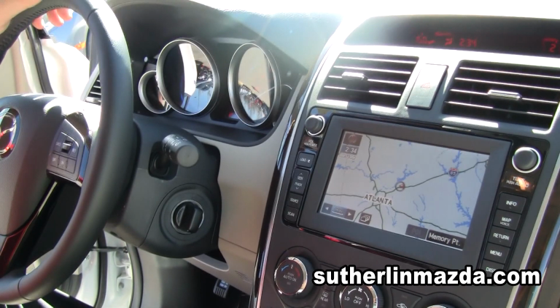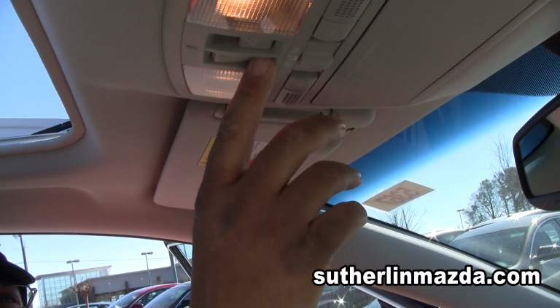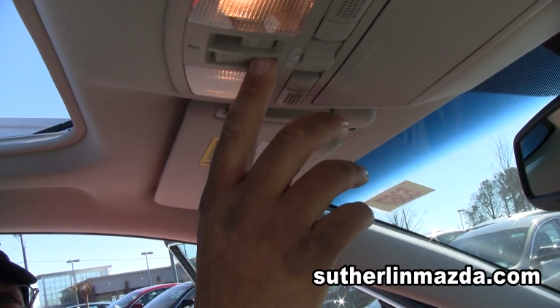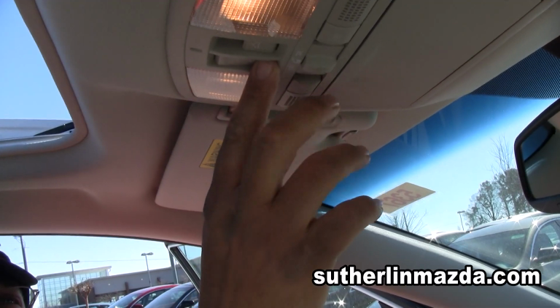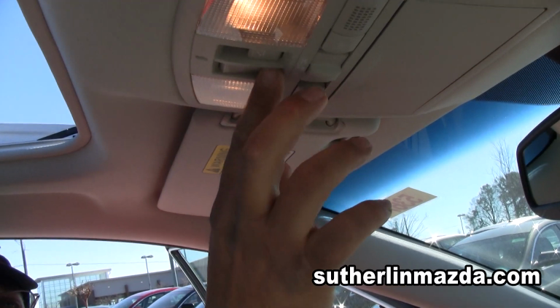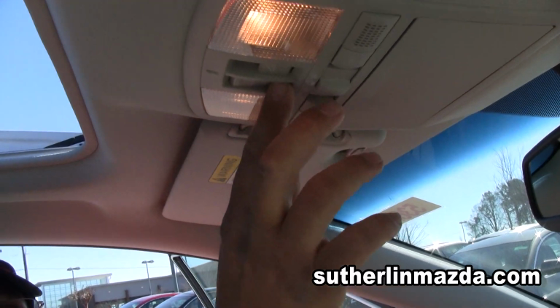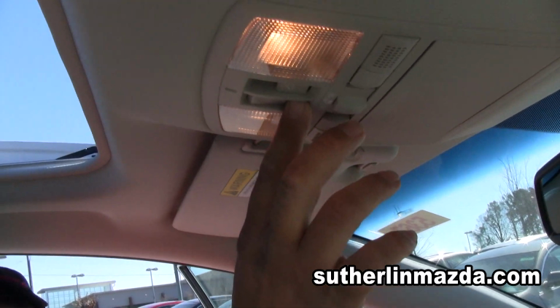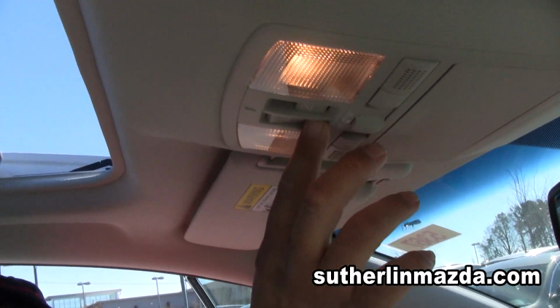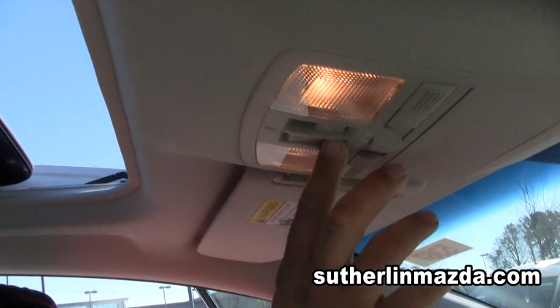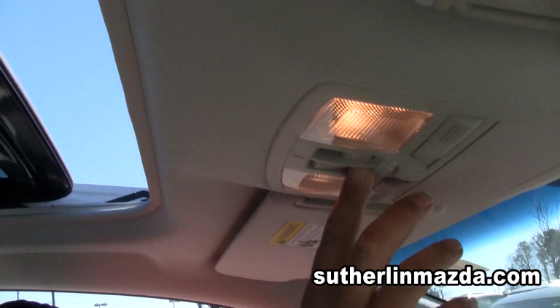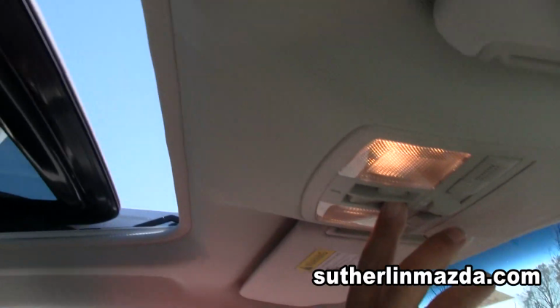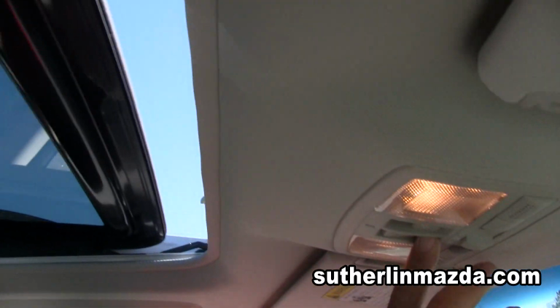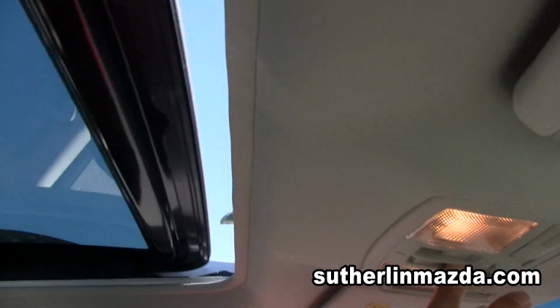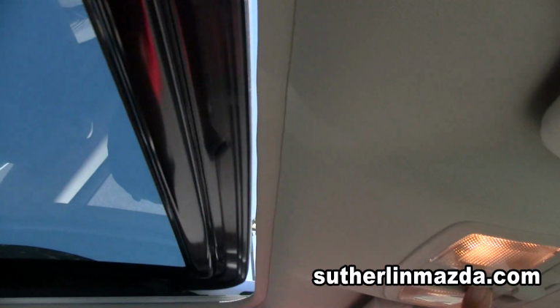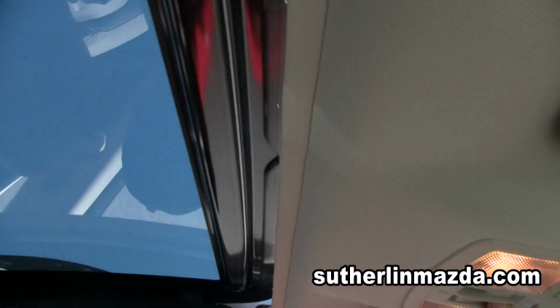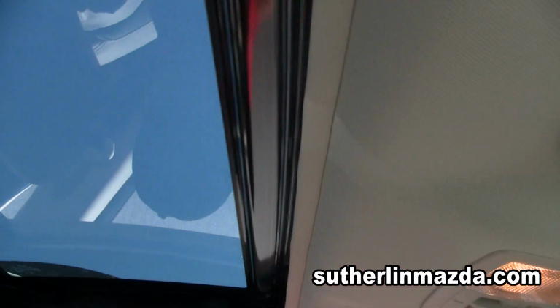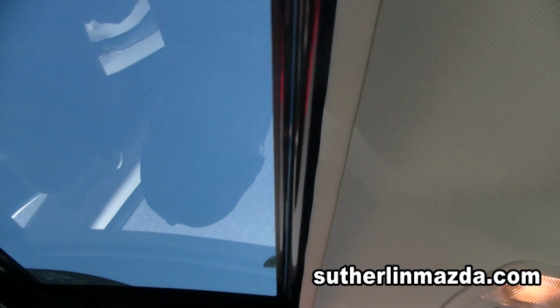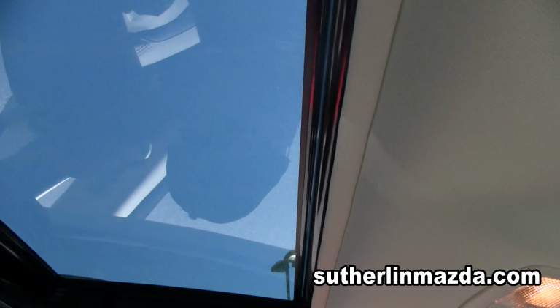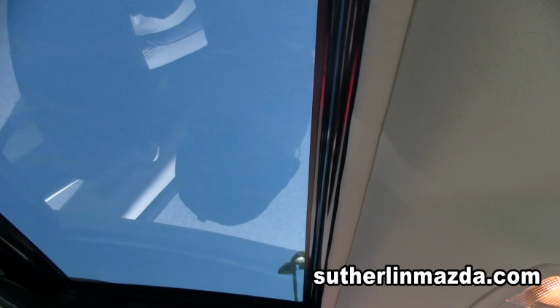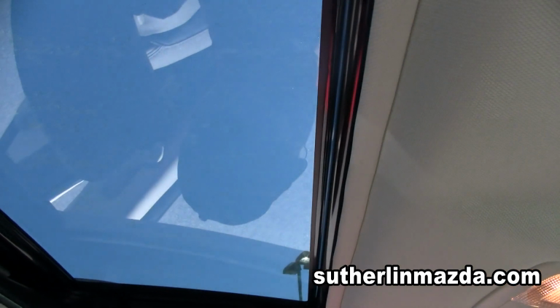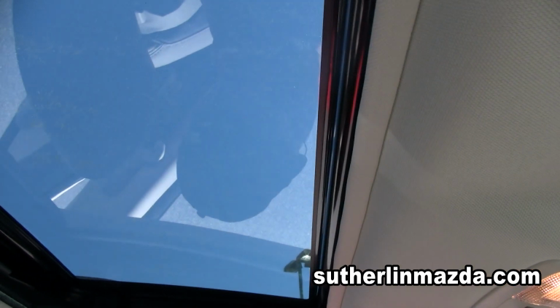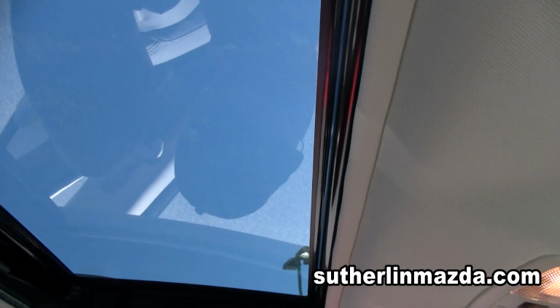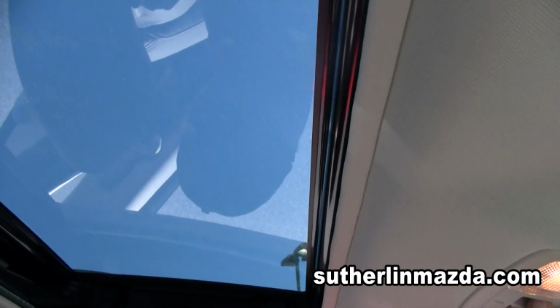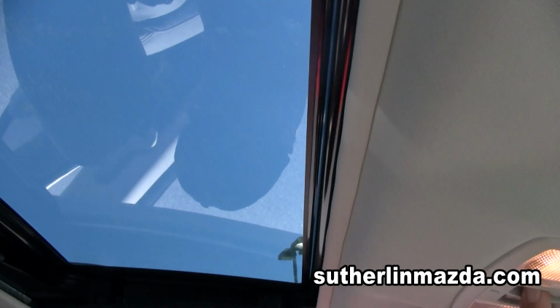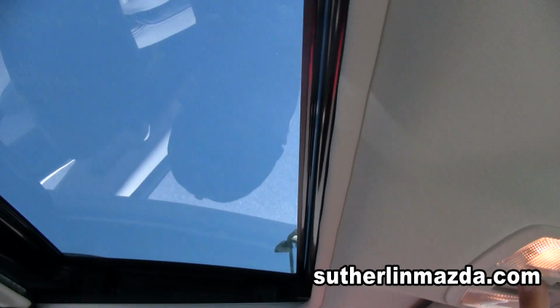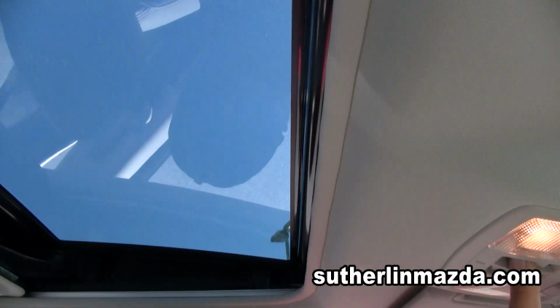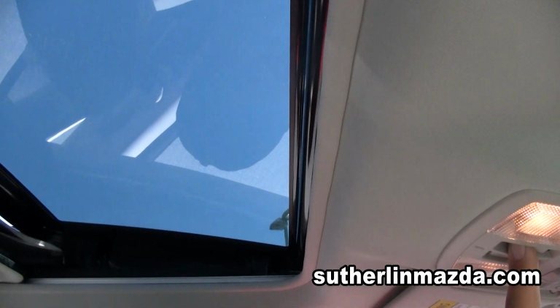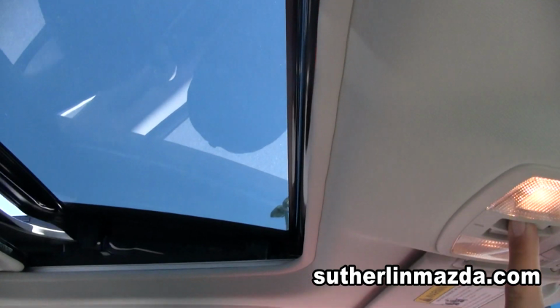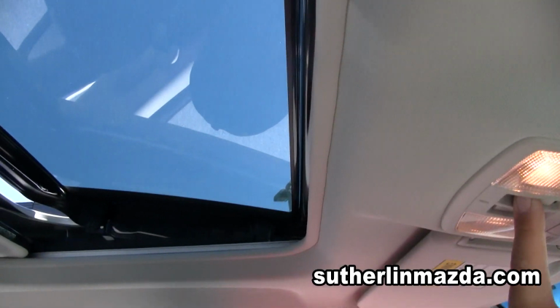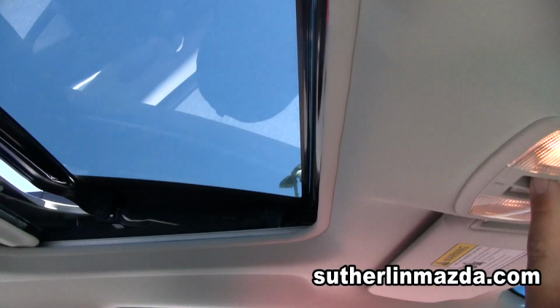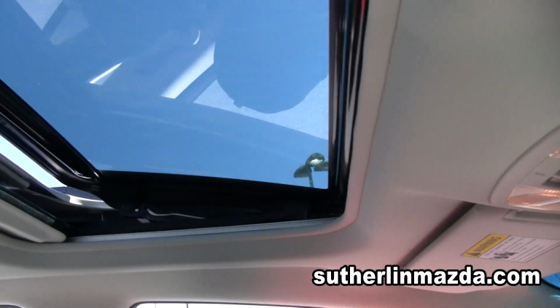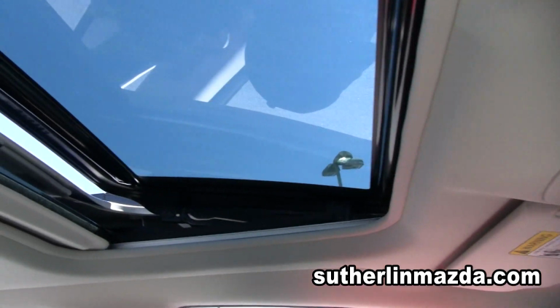This is the sunroof. It comes with a one-button operation that opens and closes the sunroof.